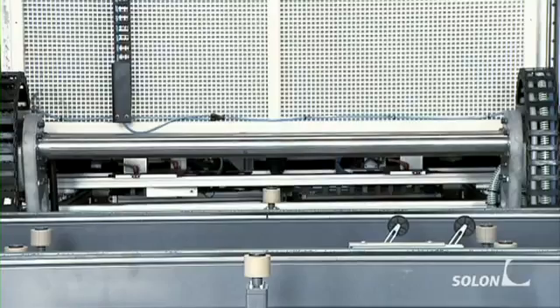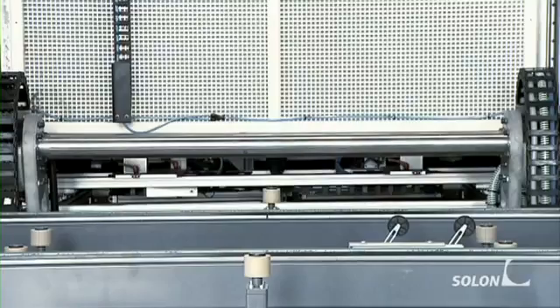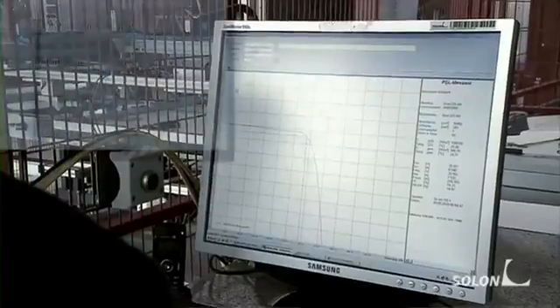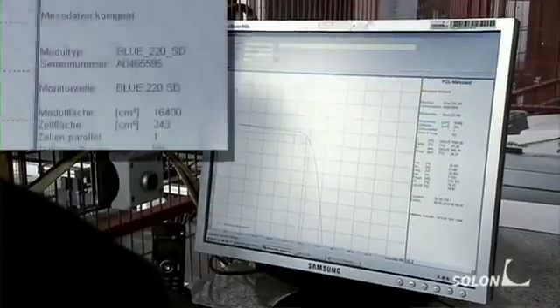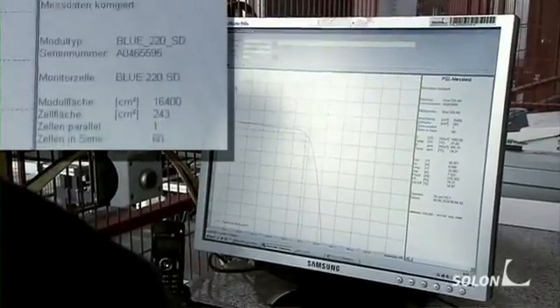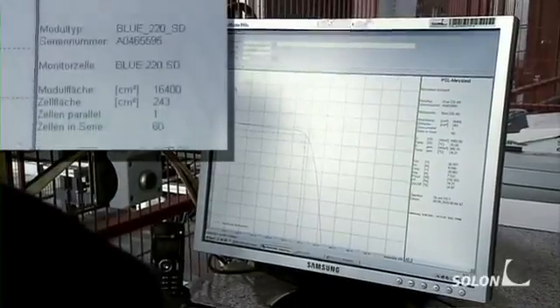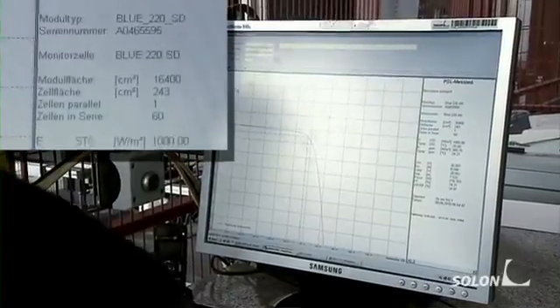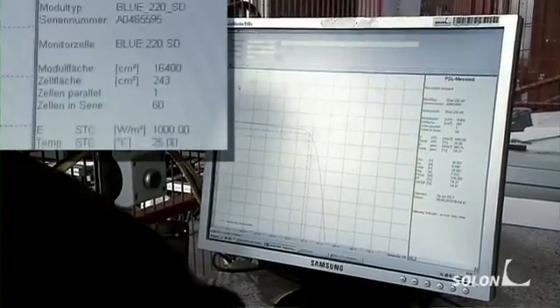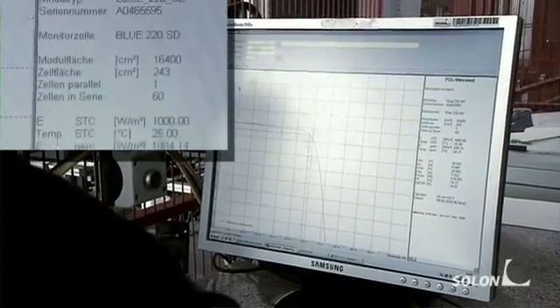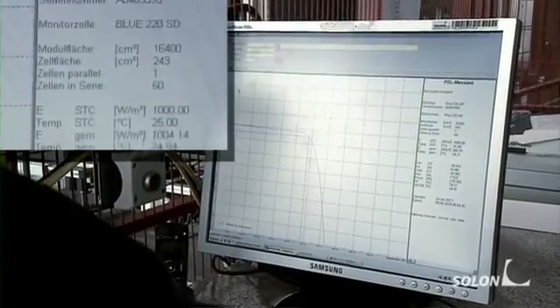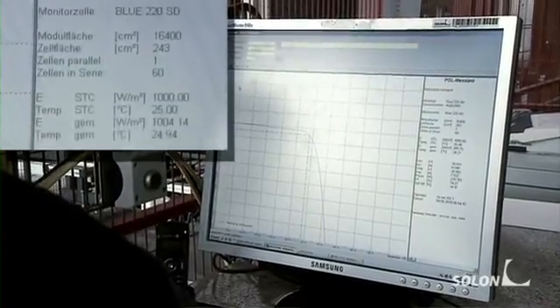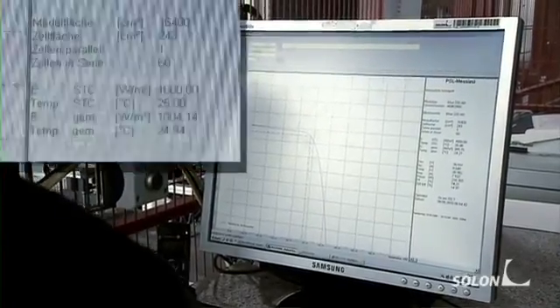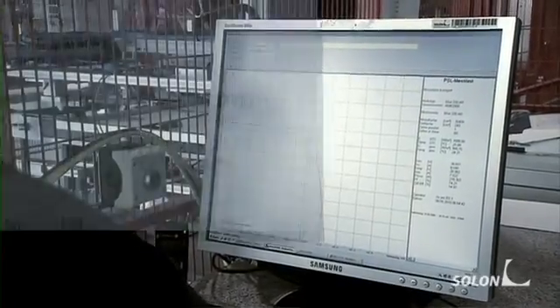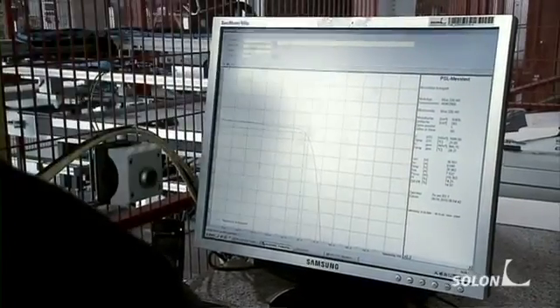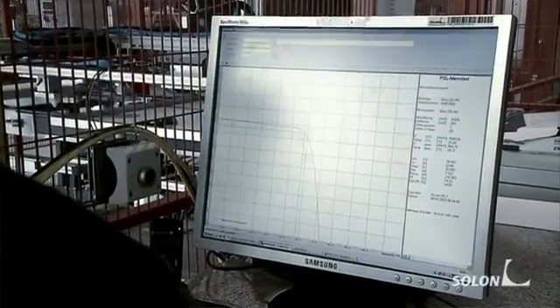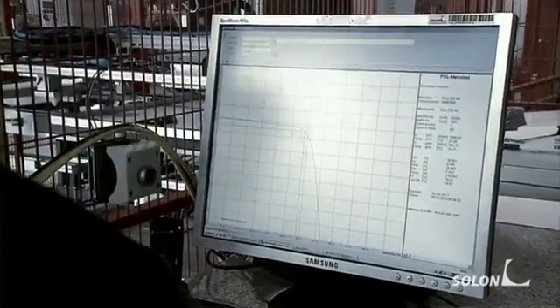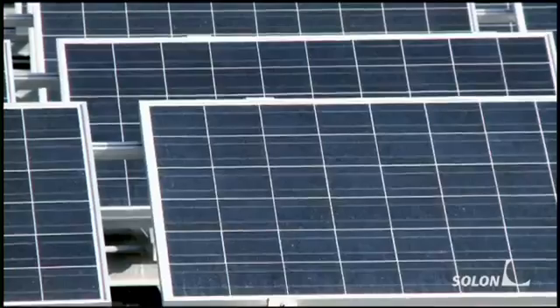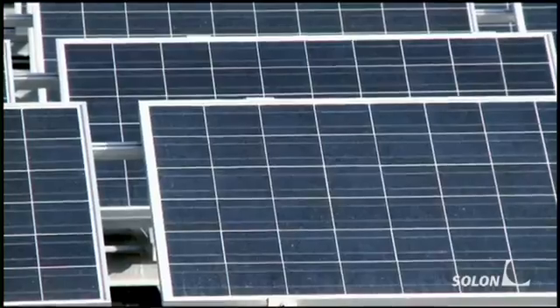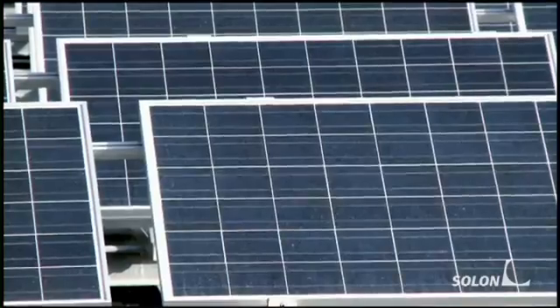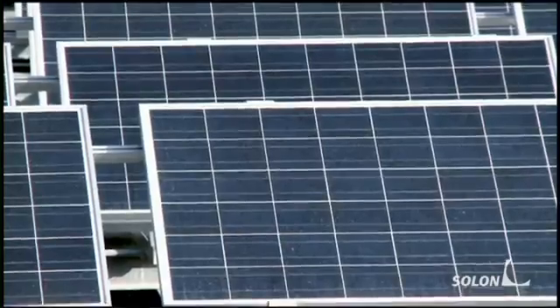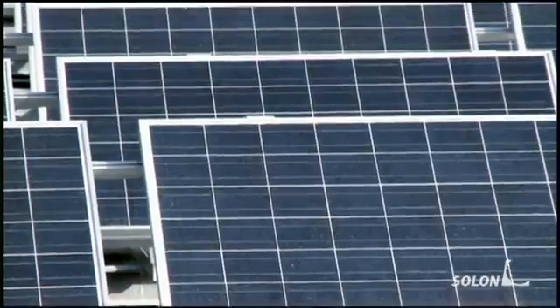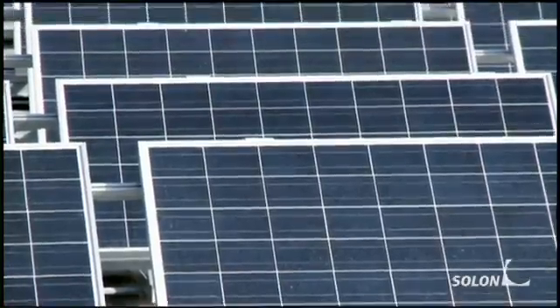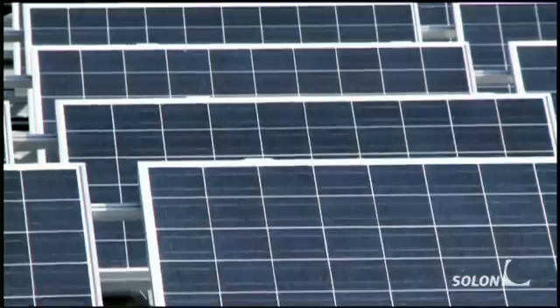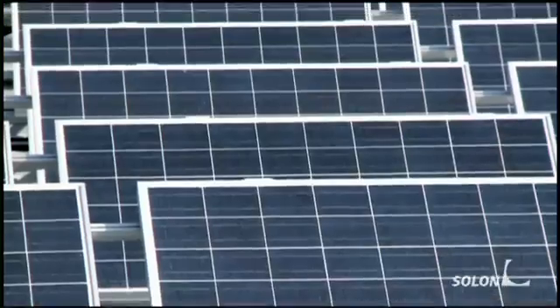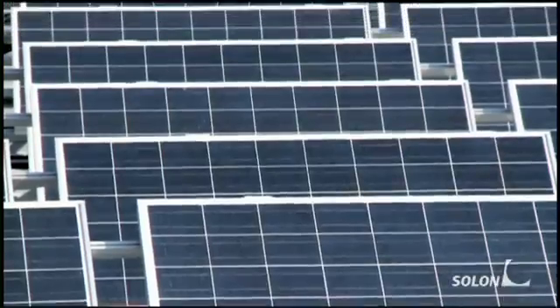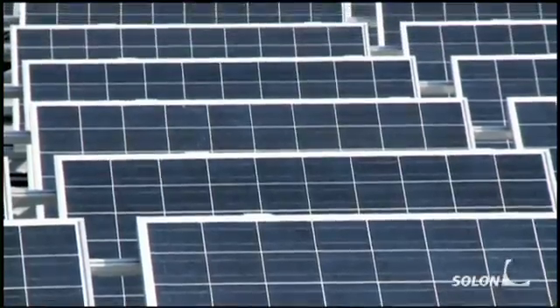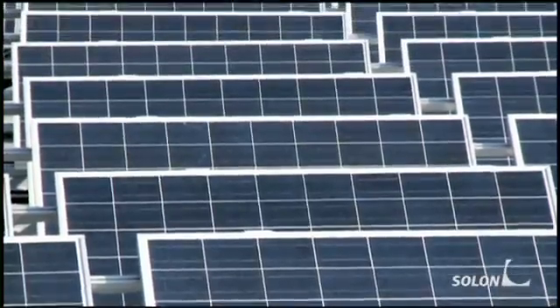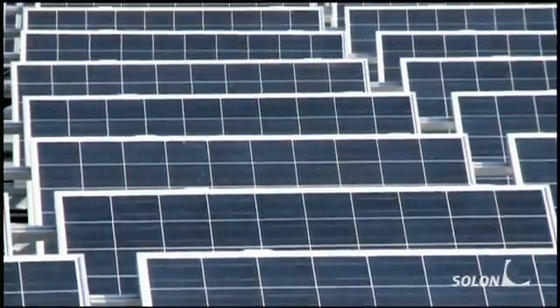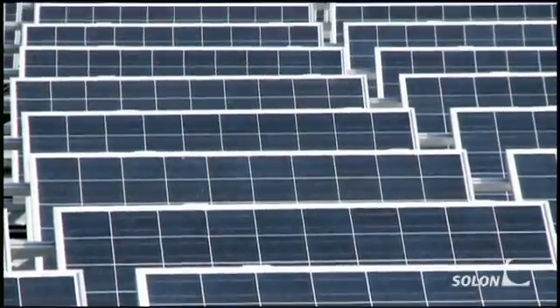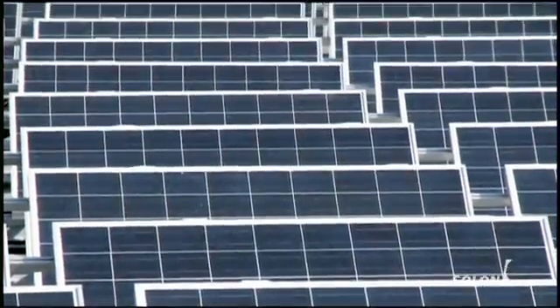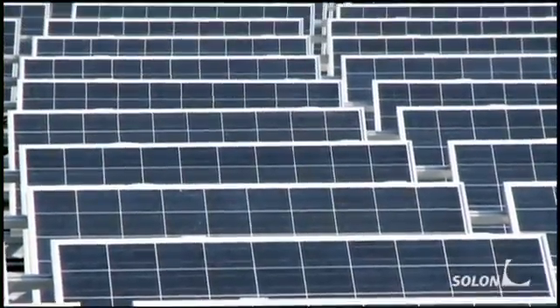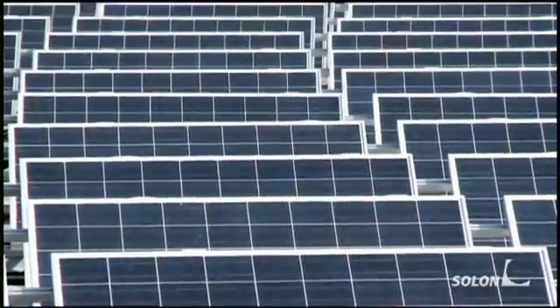The production process is now complete and the module is ready for use in a solar power plant, either on a rooftop or in any open space.